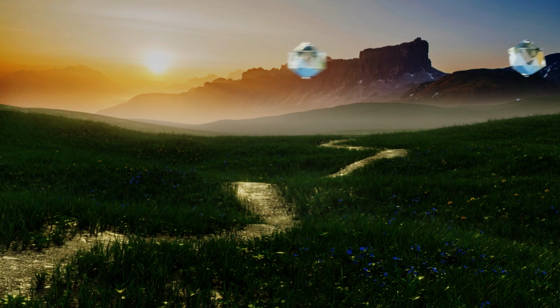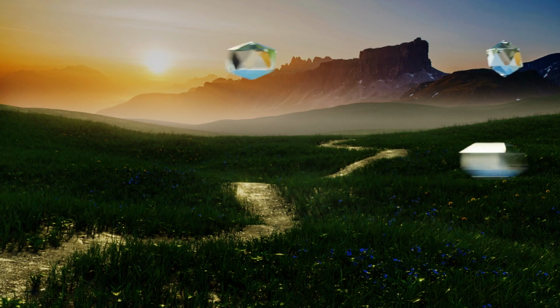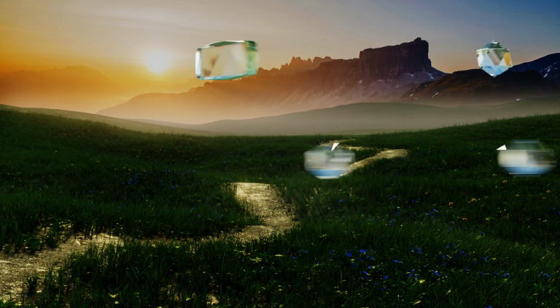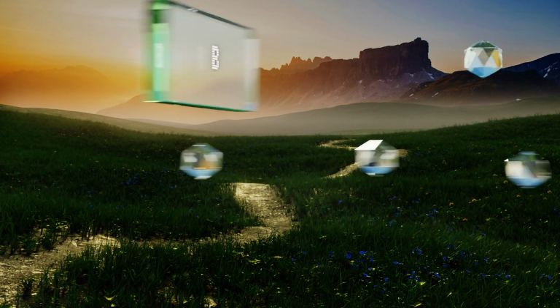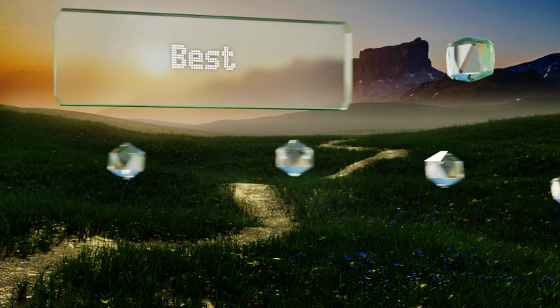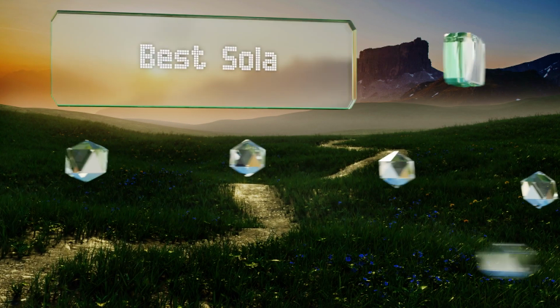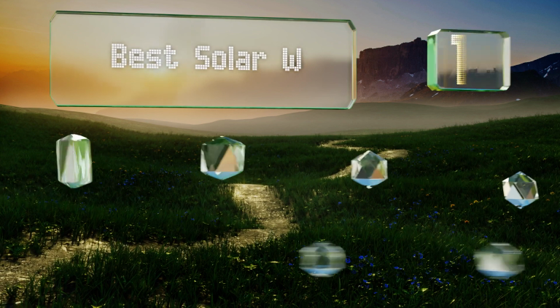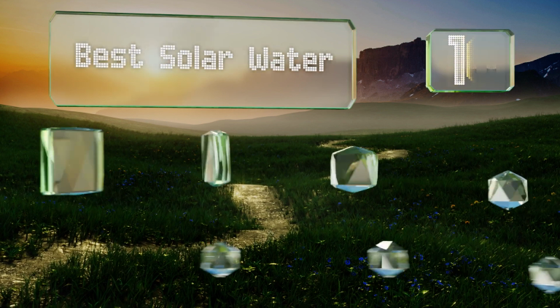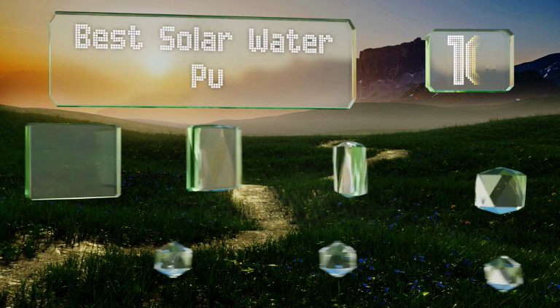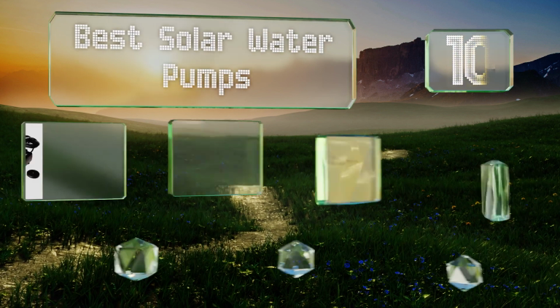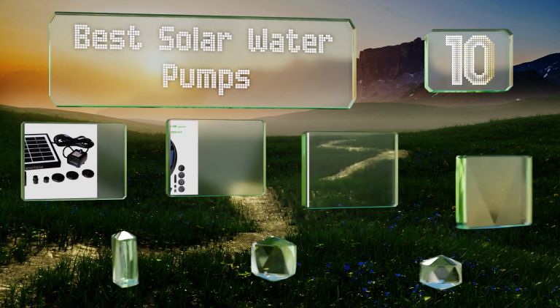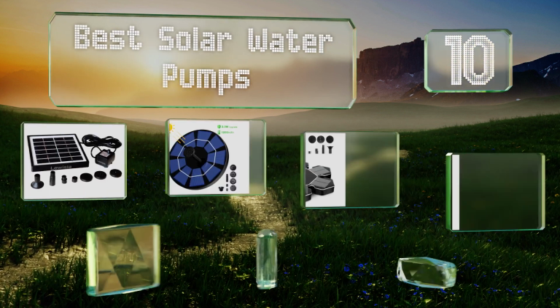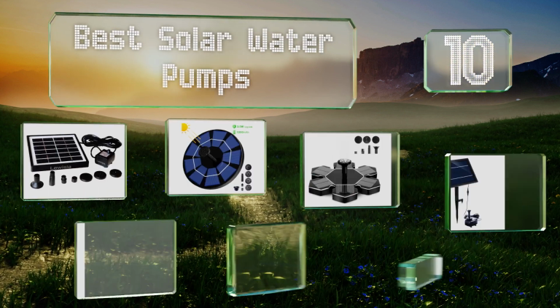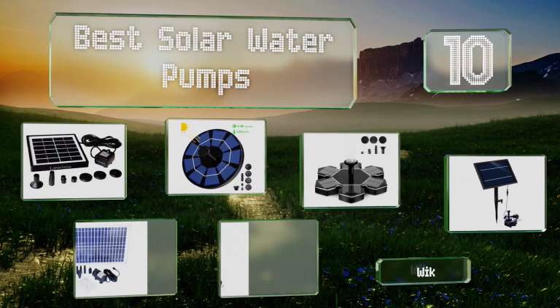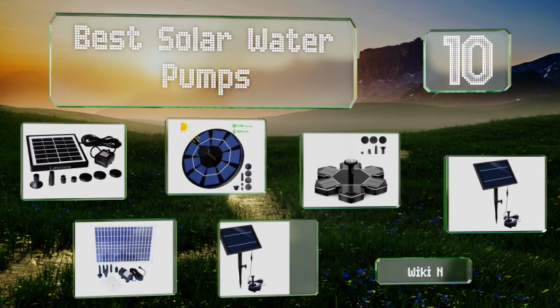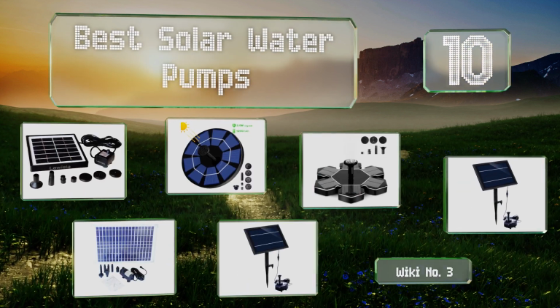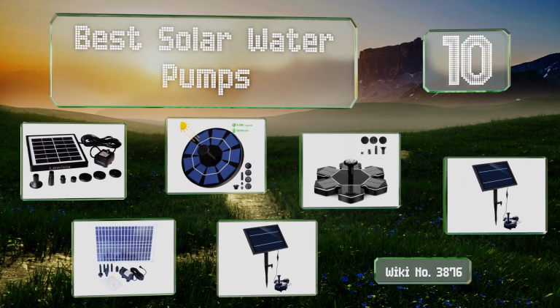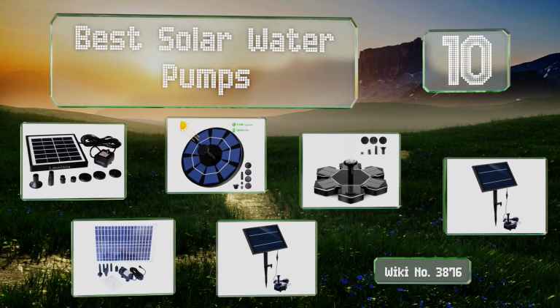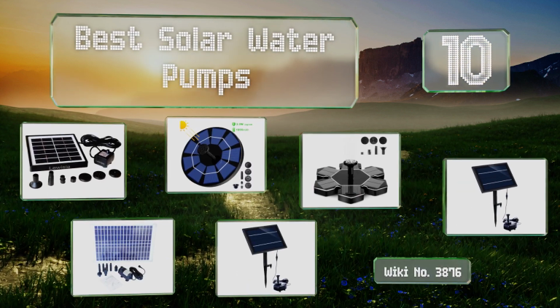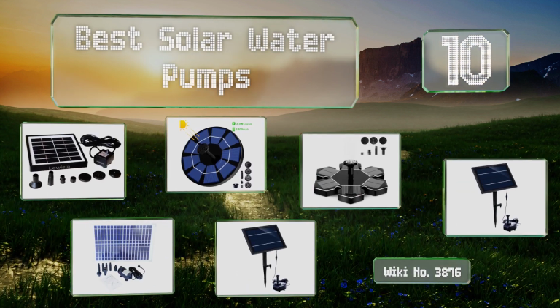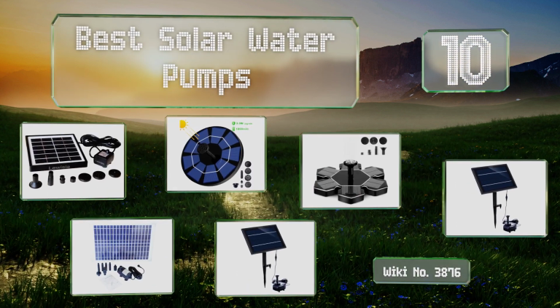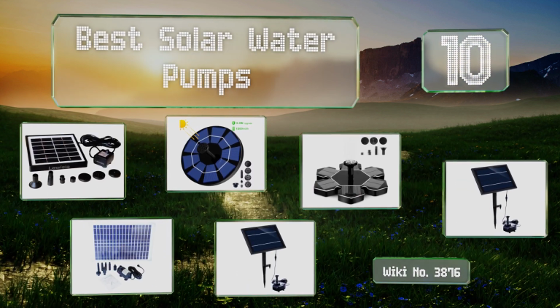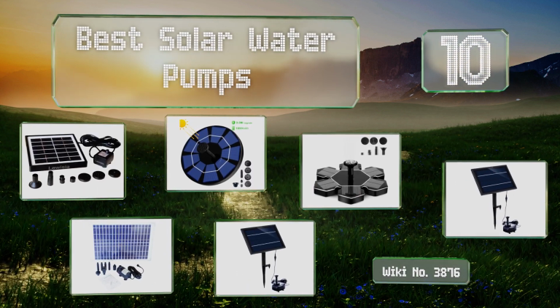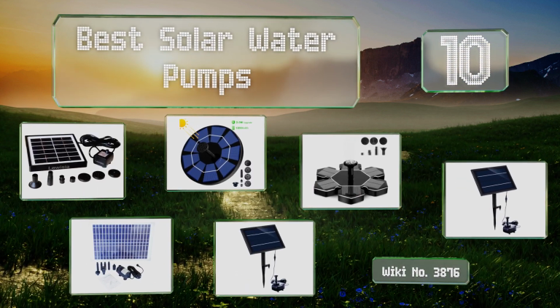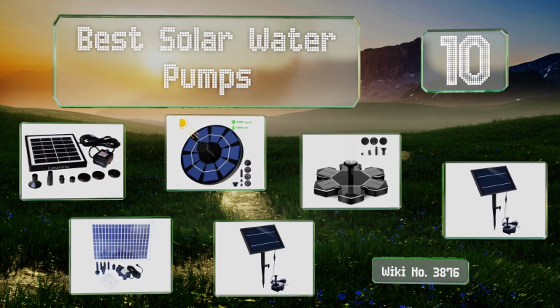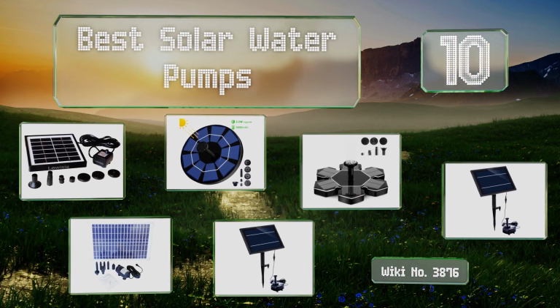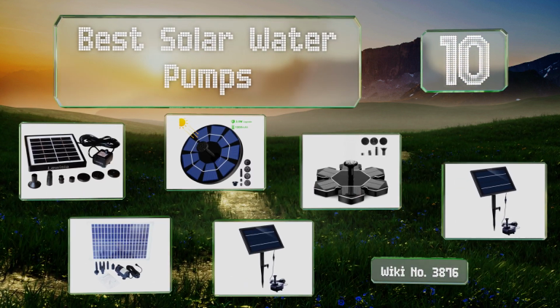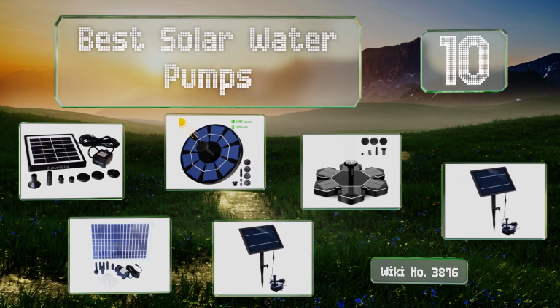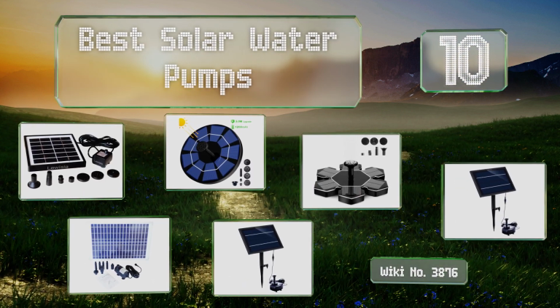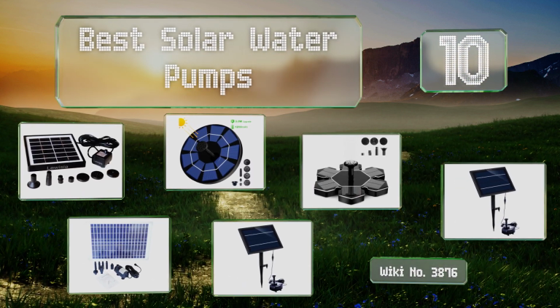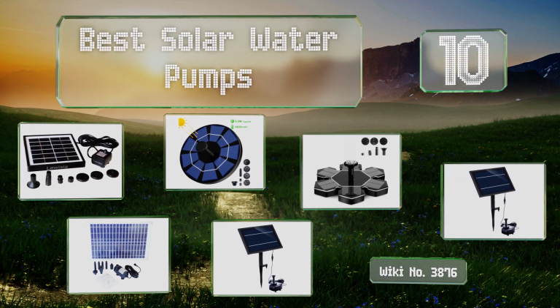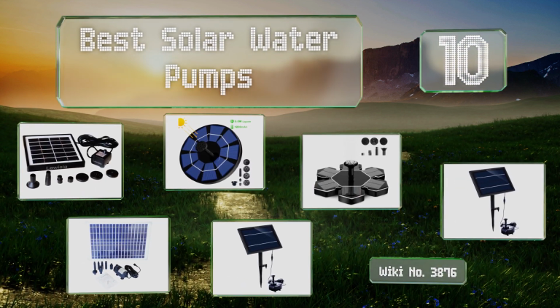EasyVid presents the 10 best solar water pumps. Let's get started with the list.